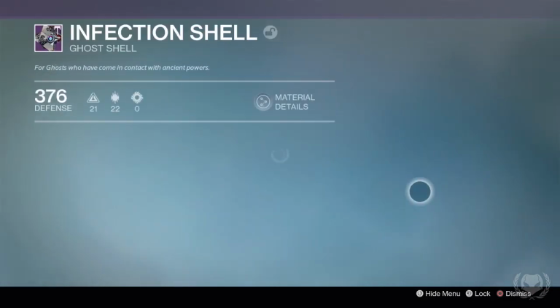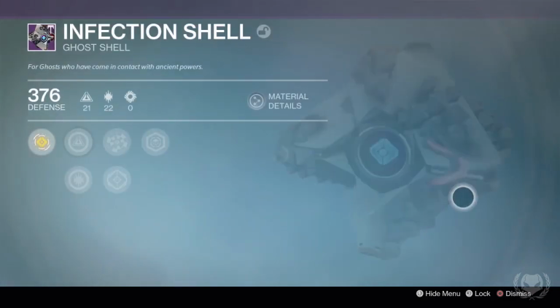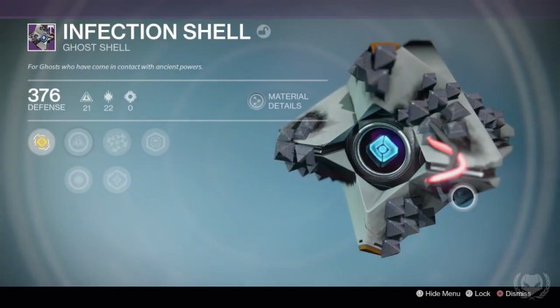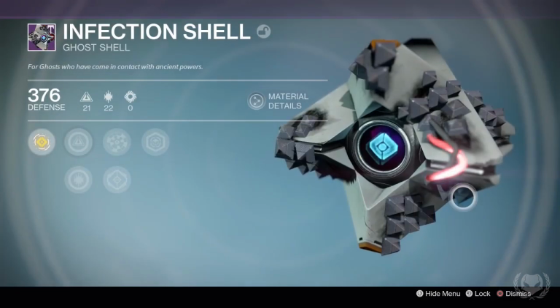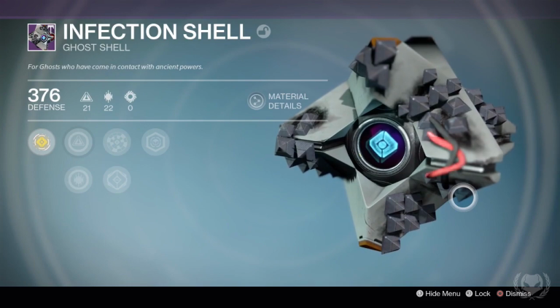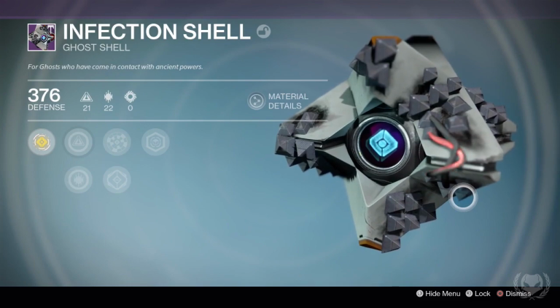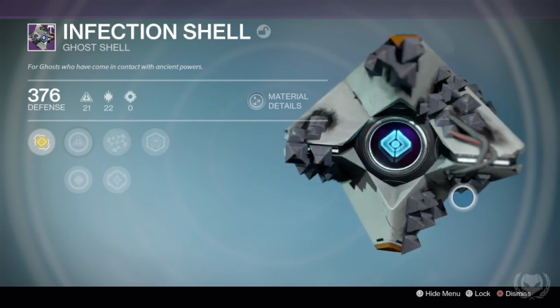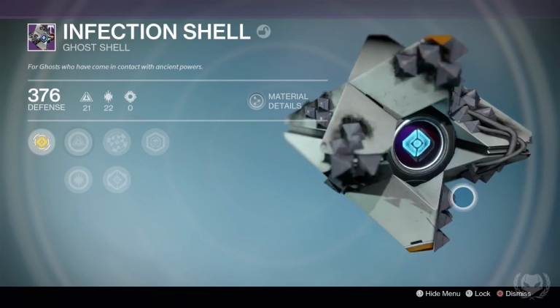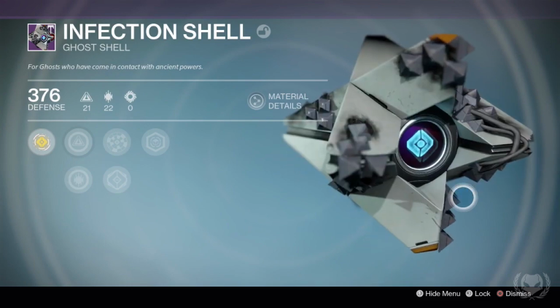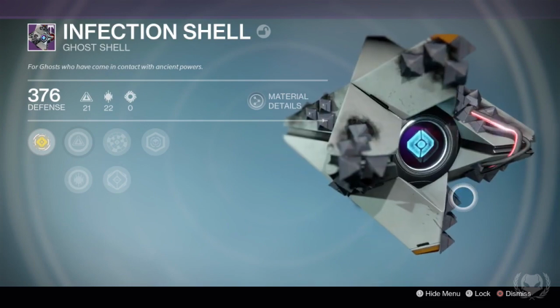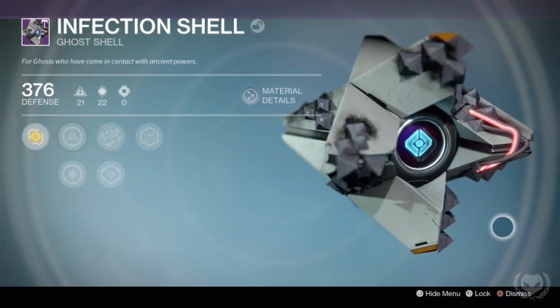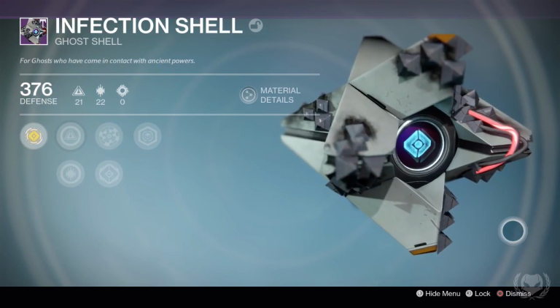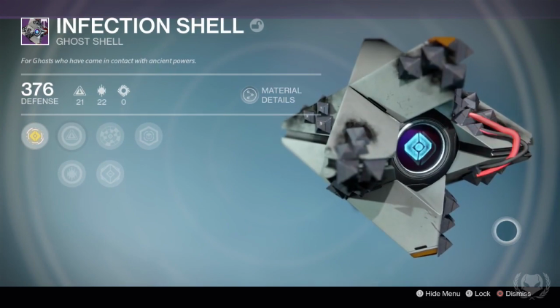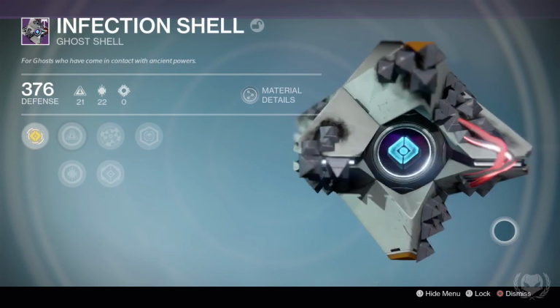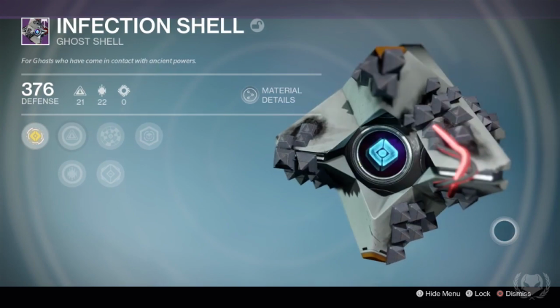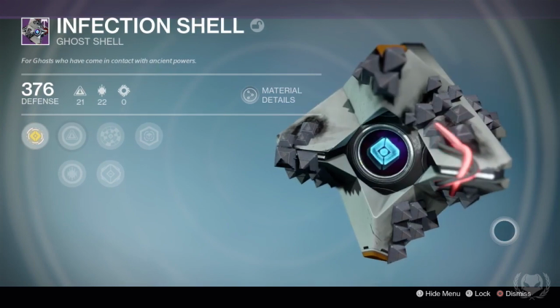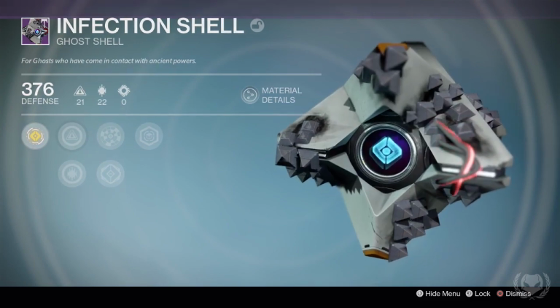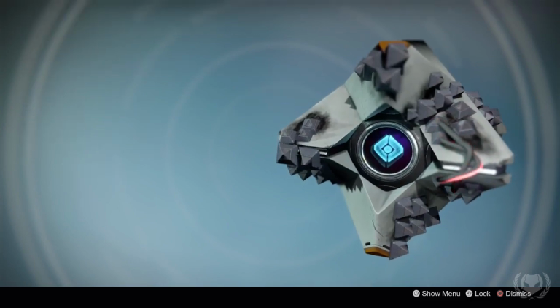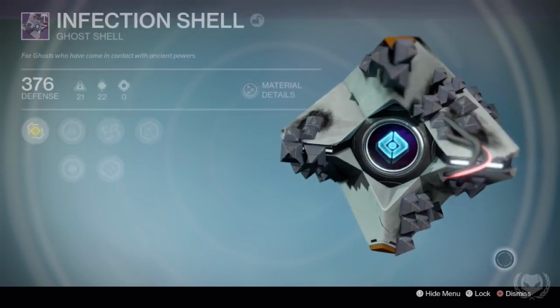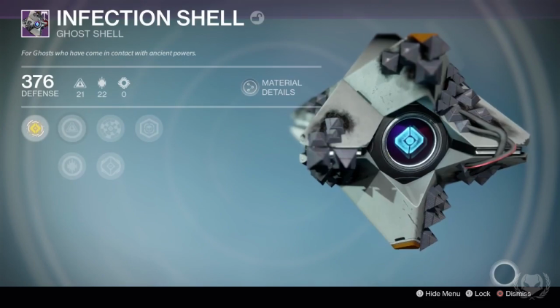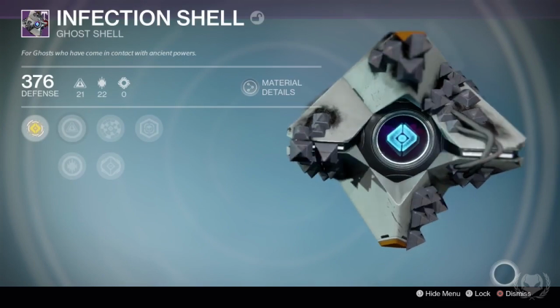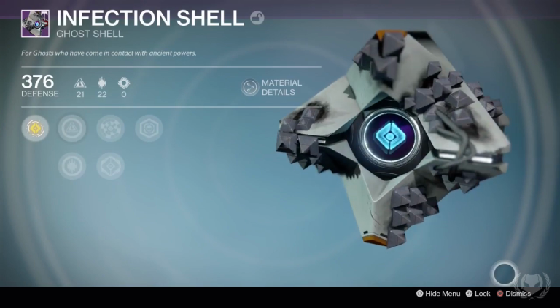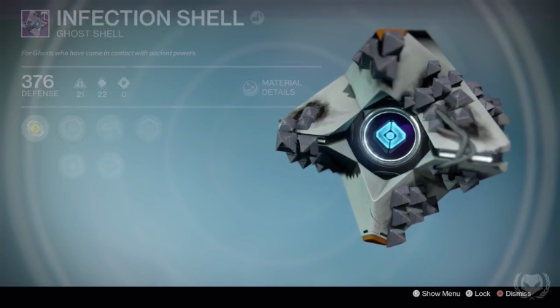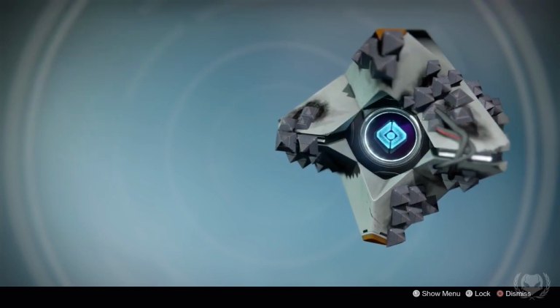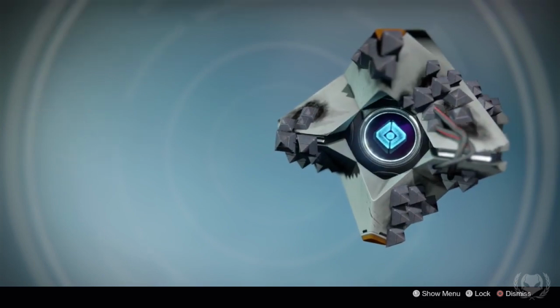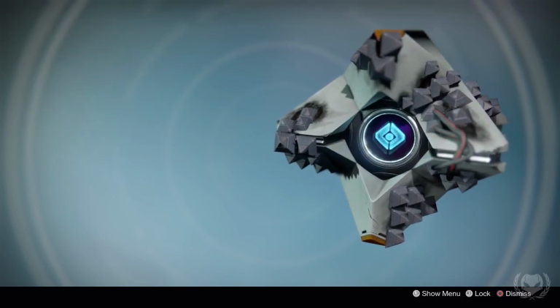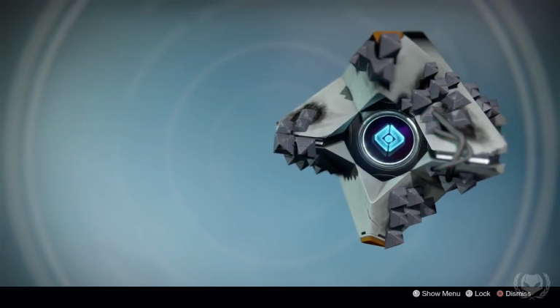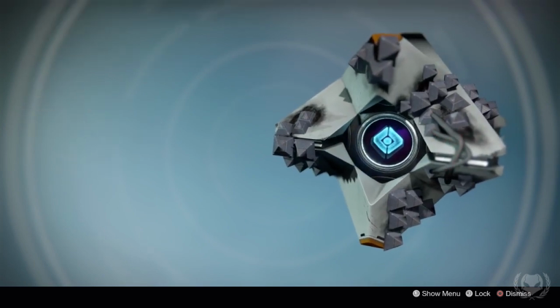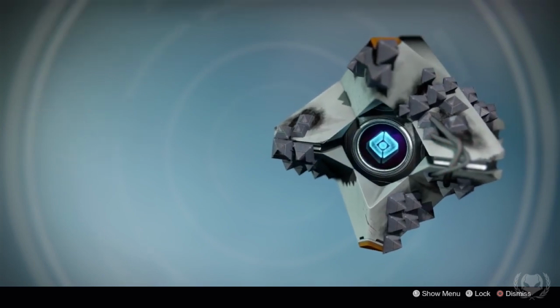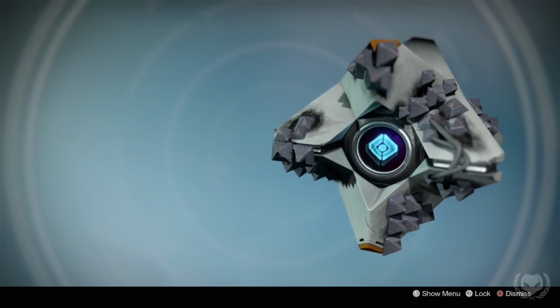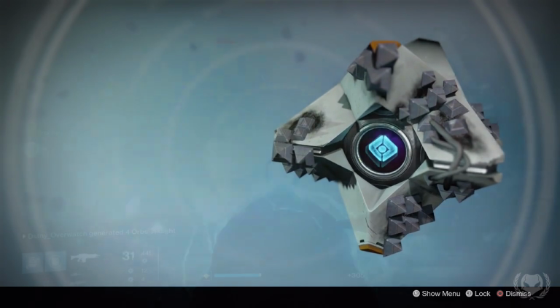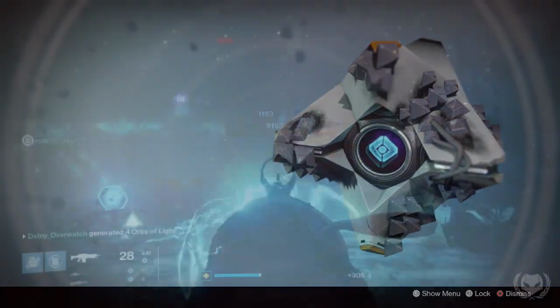With factions, you can just keep dumping as many materials as you have to keep ranking up until you finally get a ghost shell.